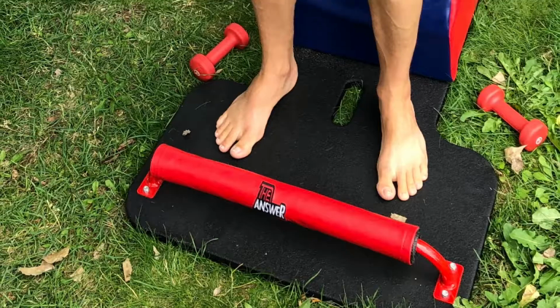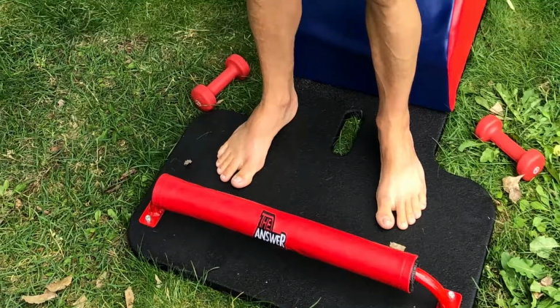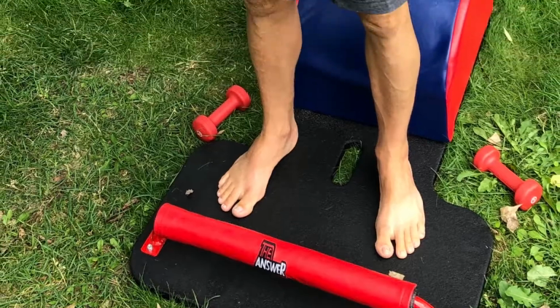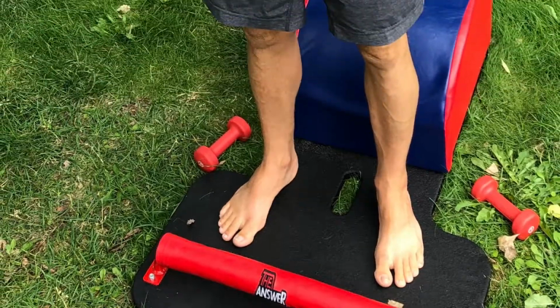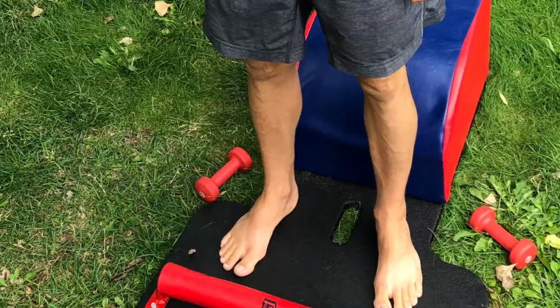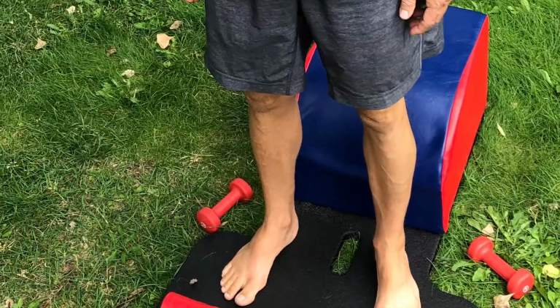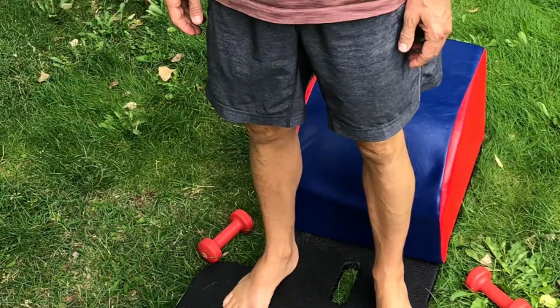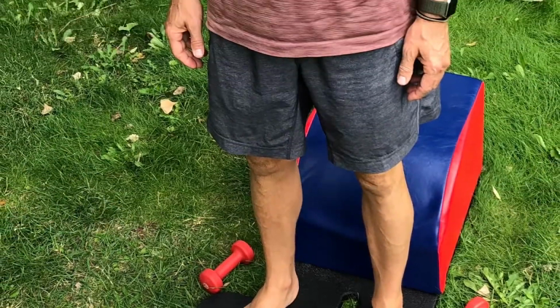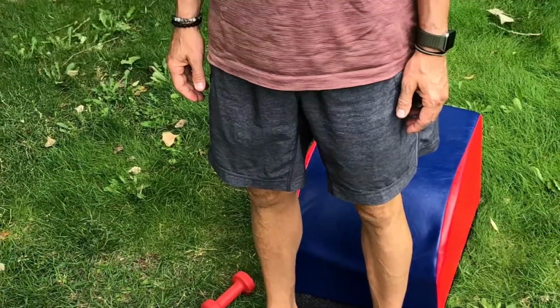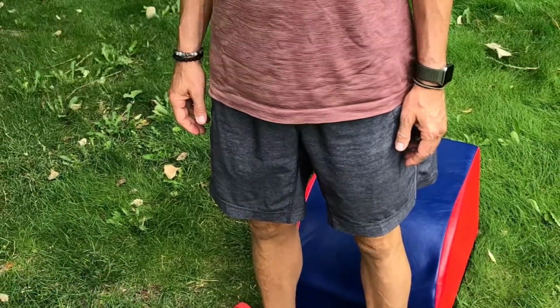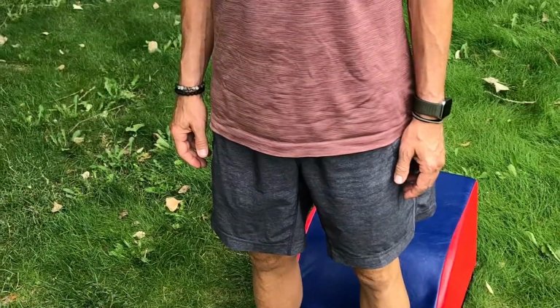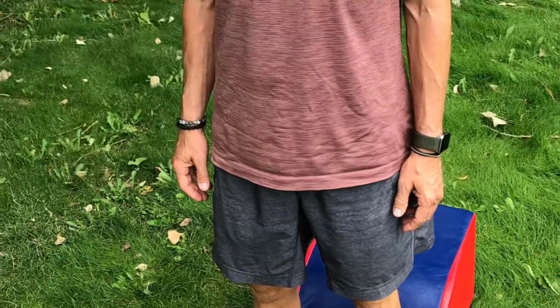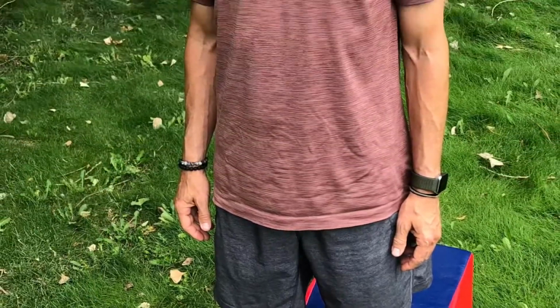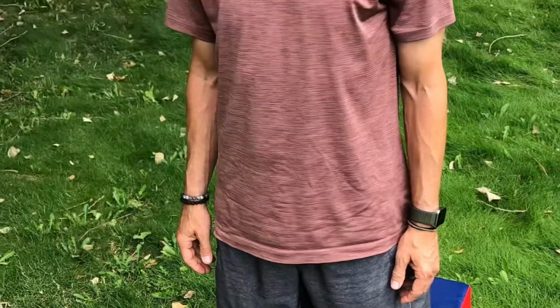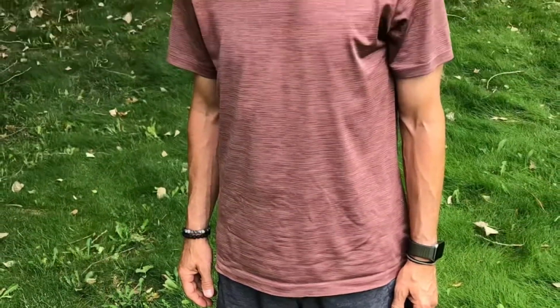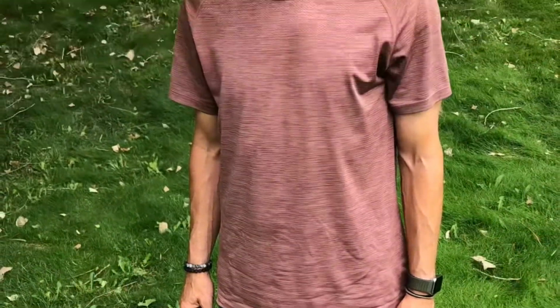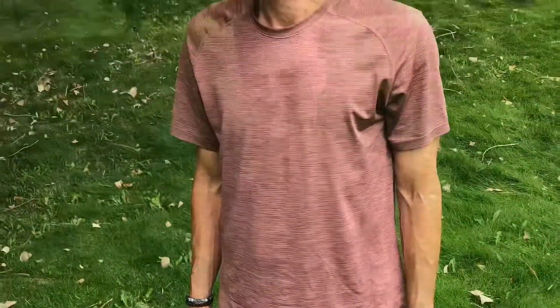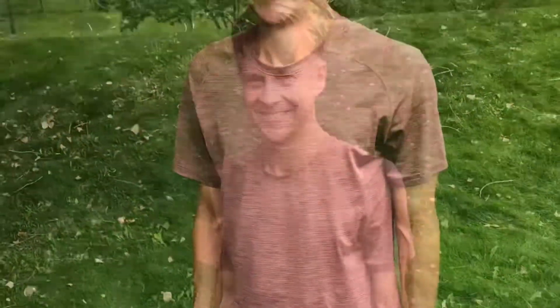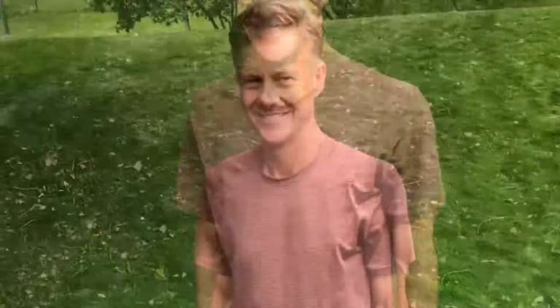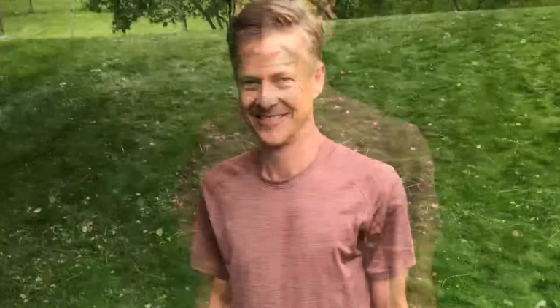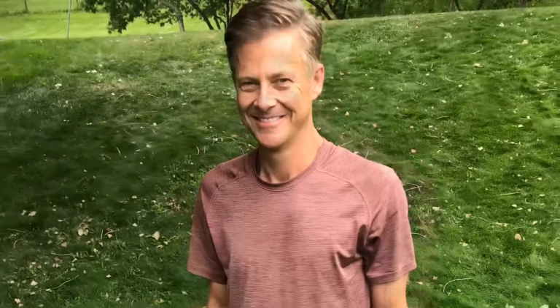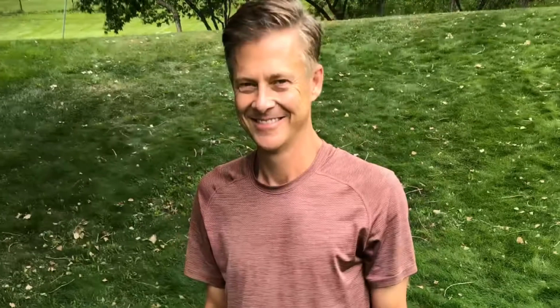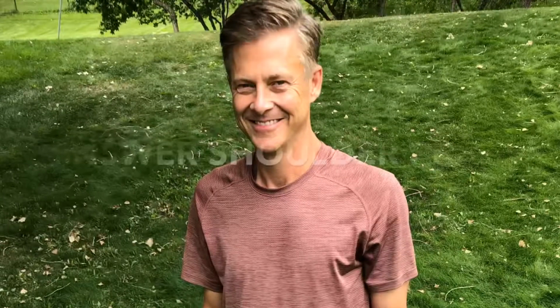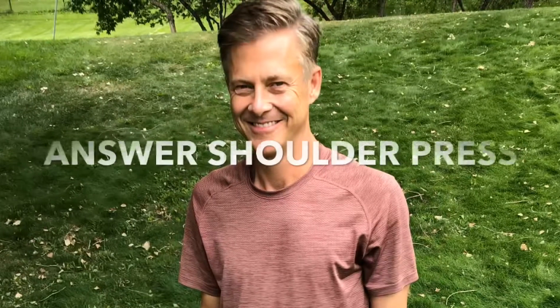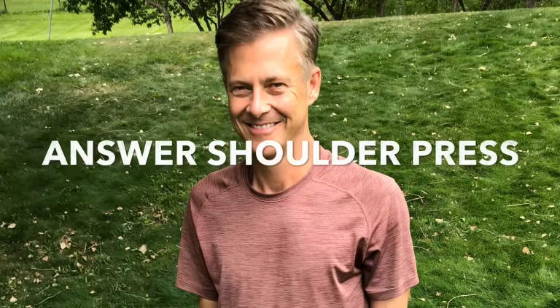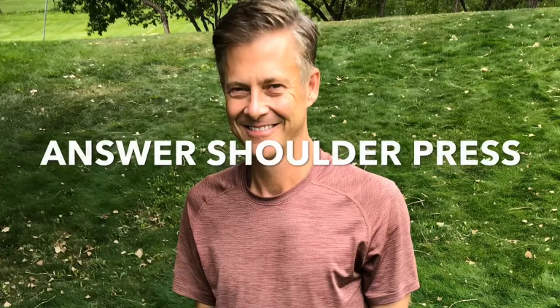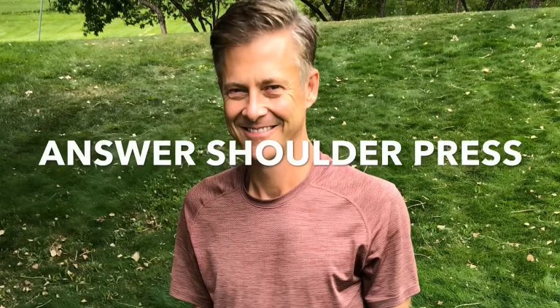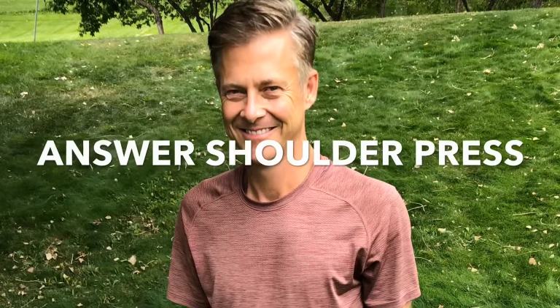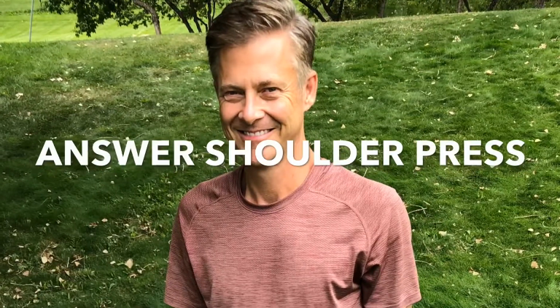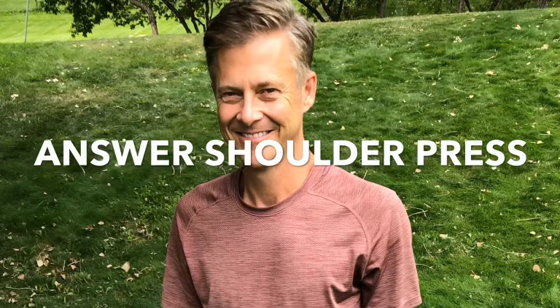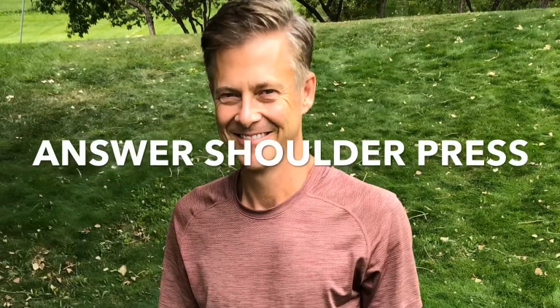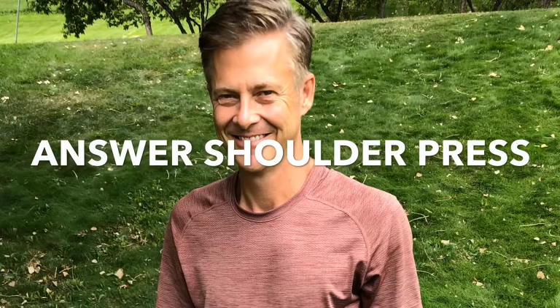What up friends, it's Trainer Joe, and I'm grateful for the opportunity to show you how to do the Answer Shoulder Press.